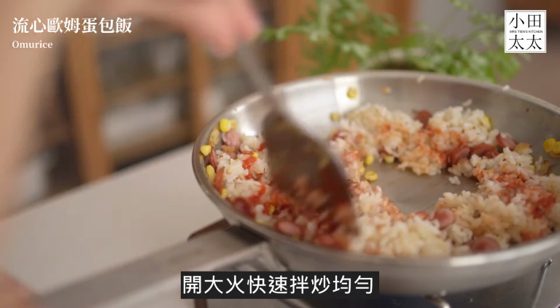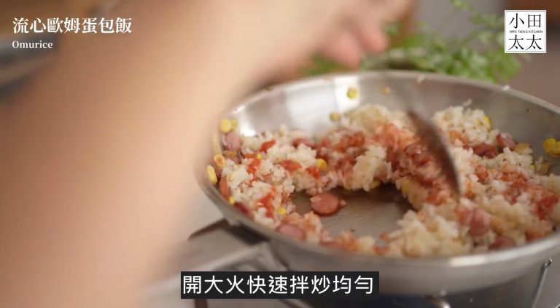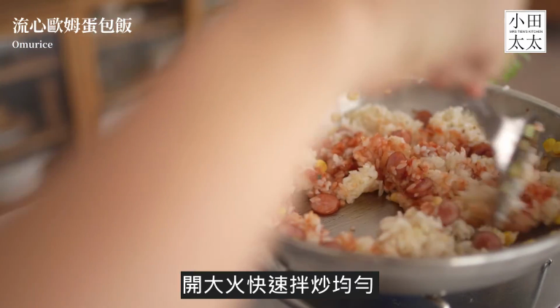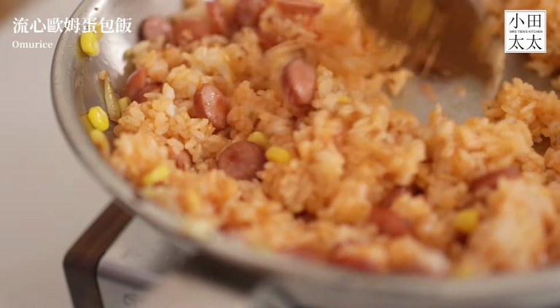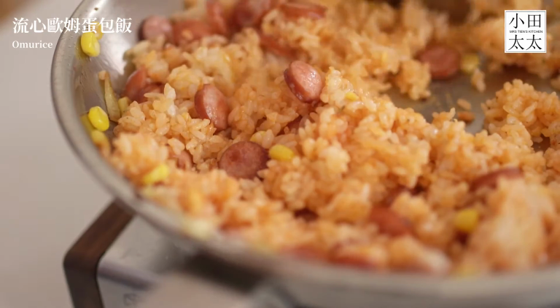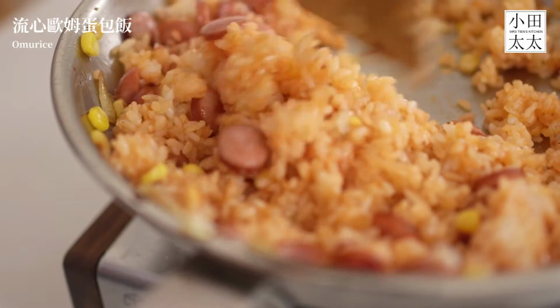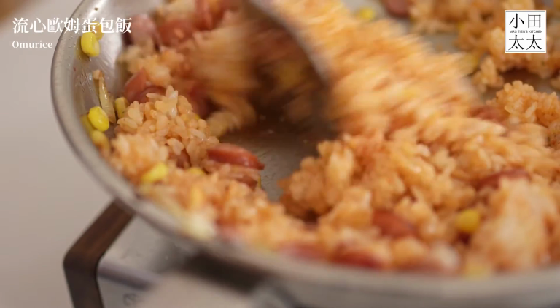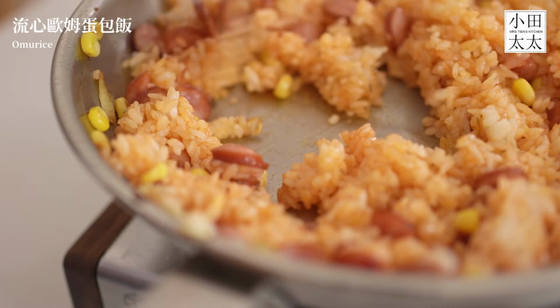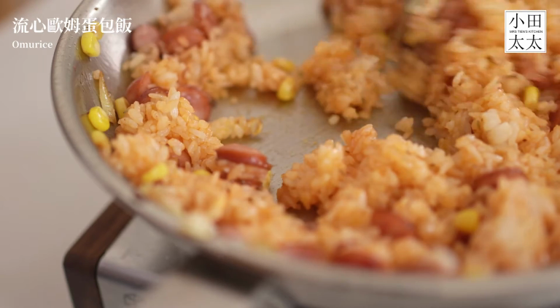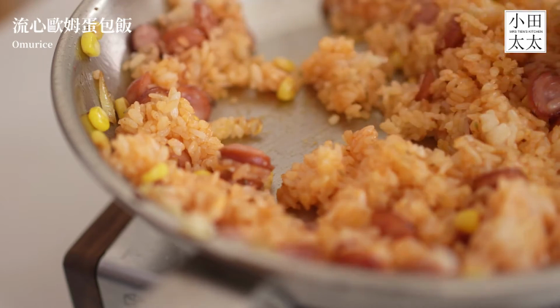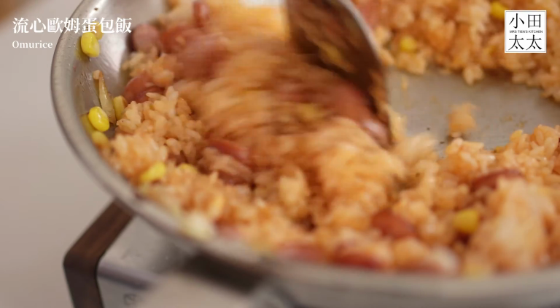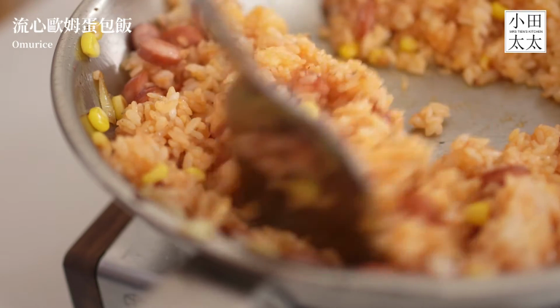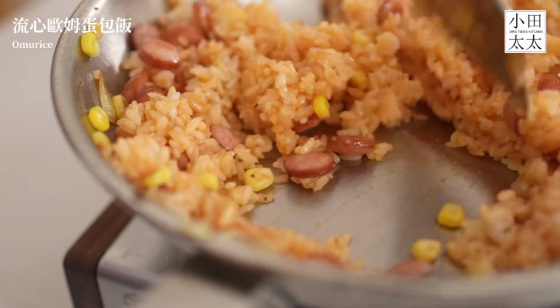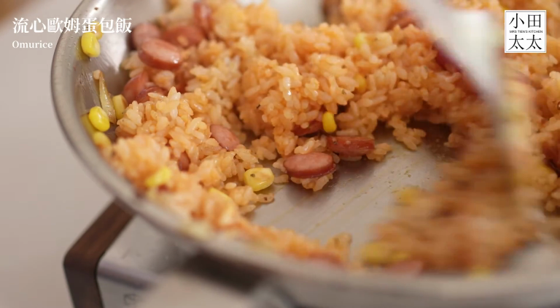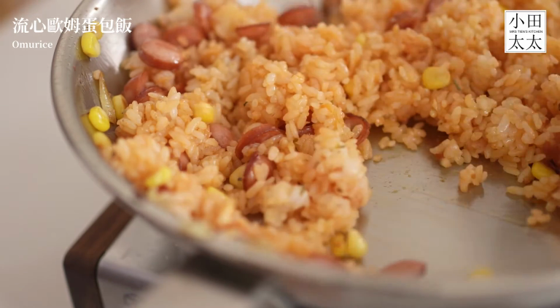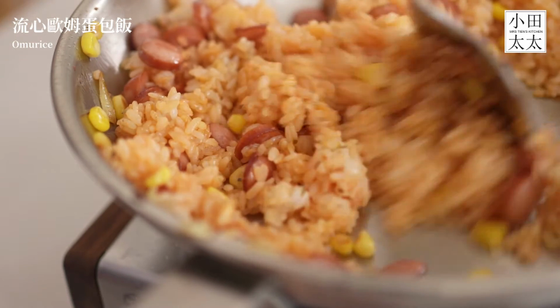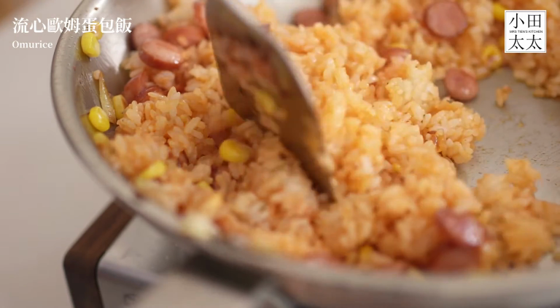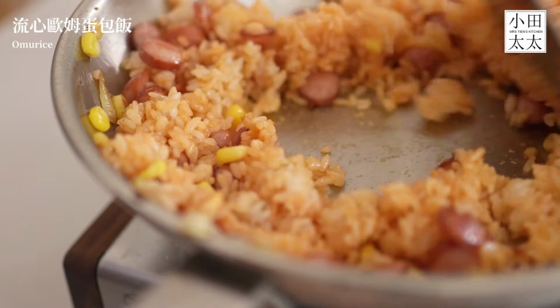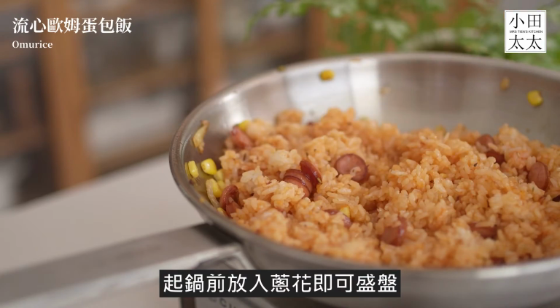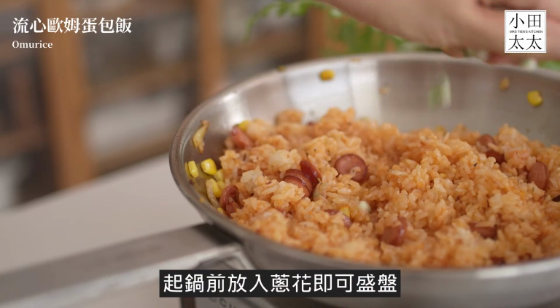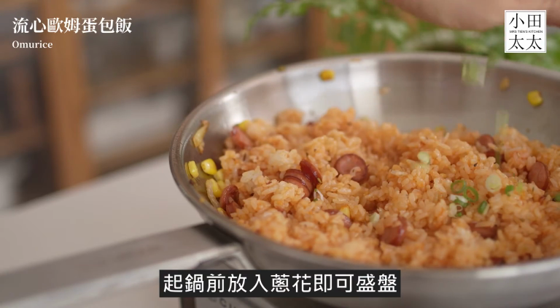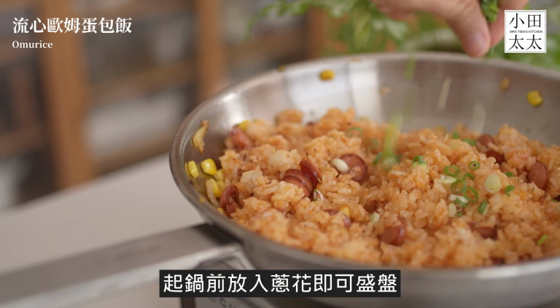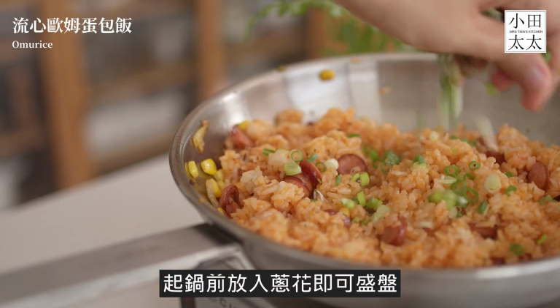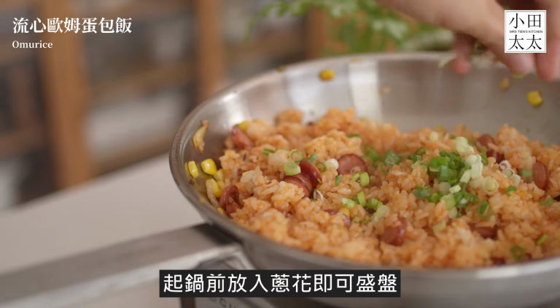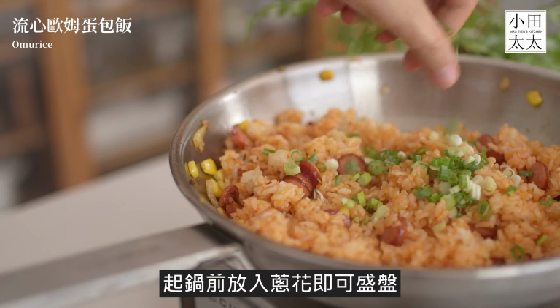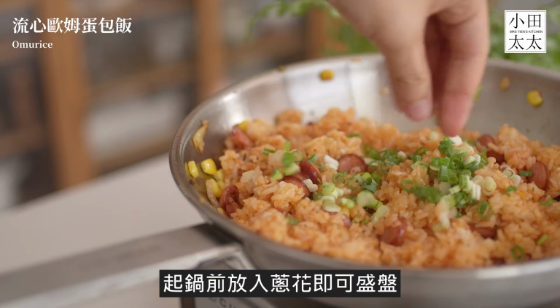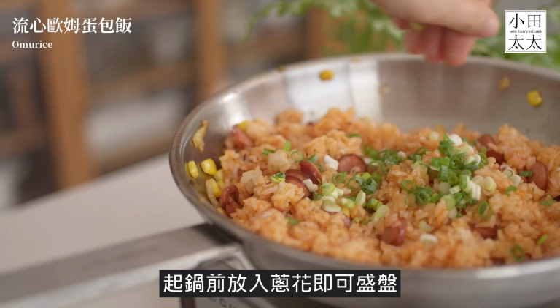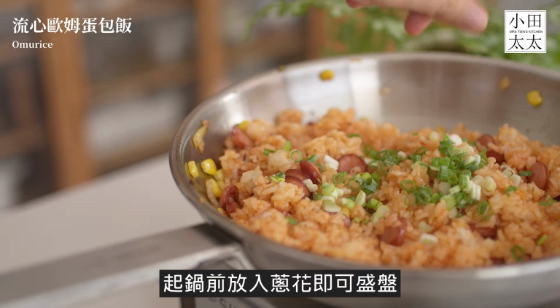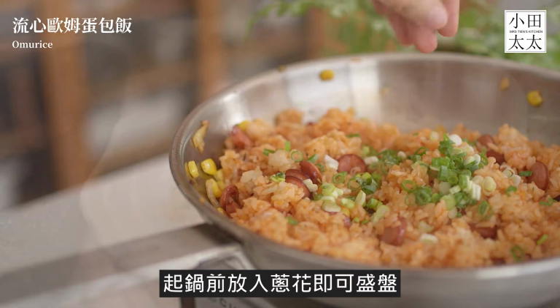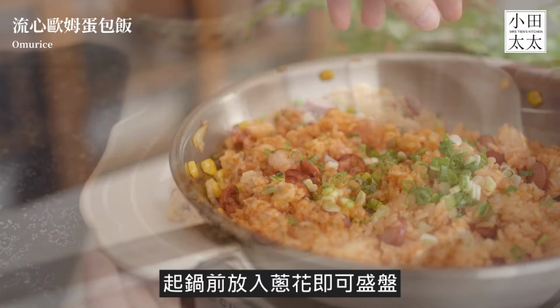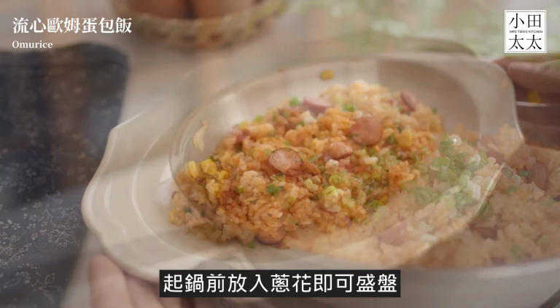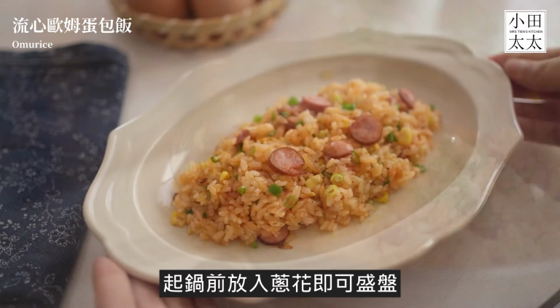Good morning. The water is ready for the cooking.